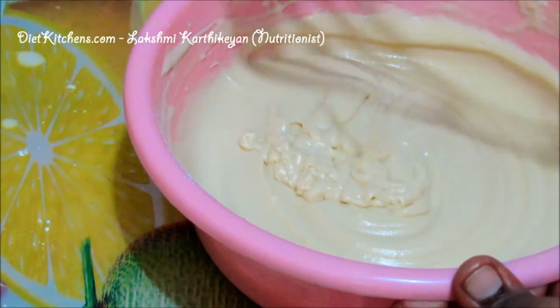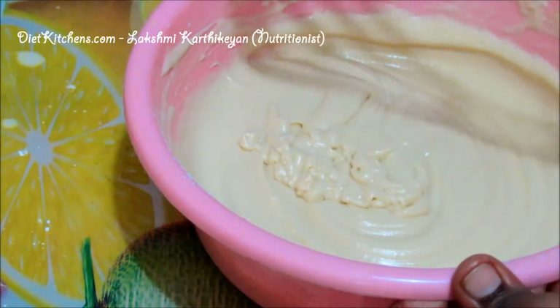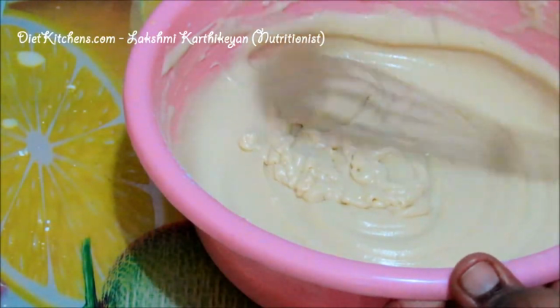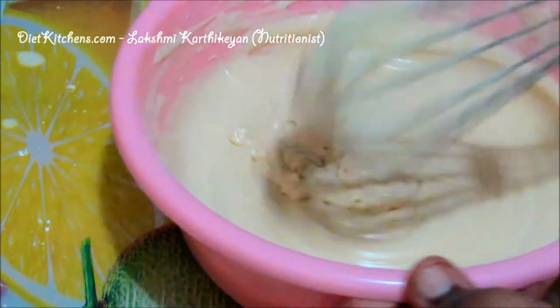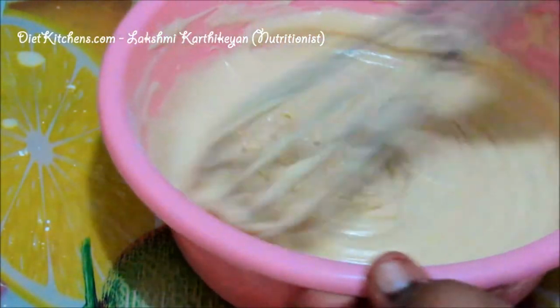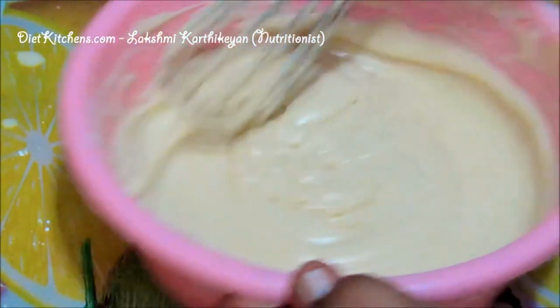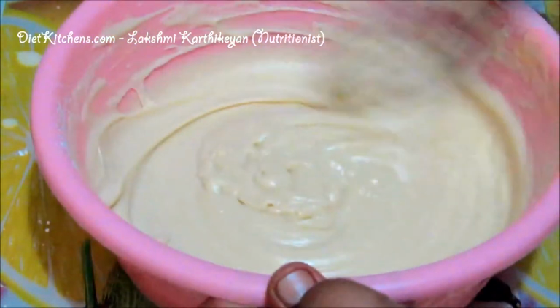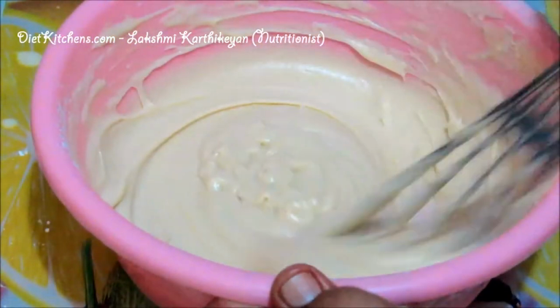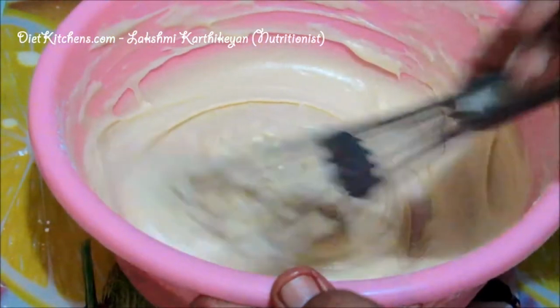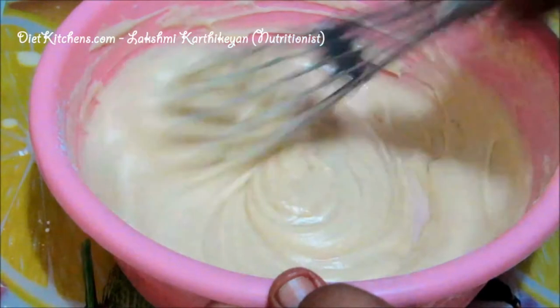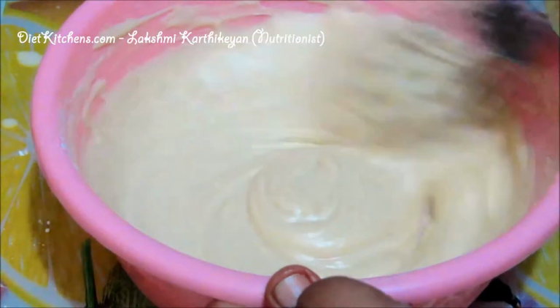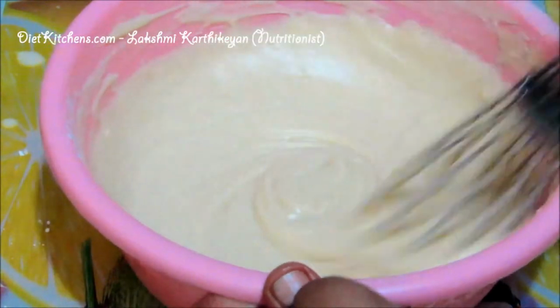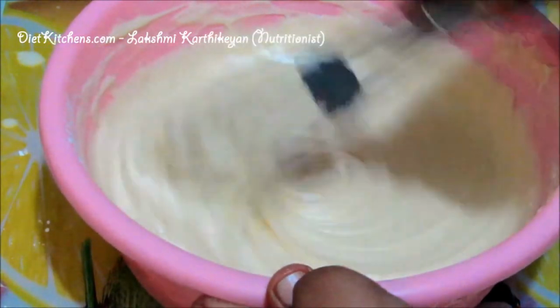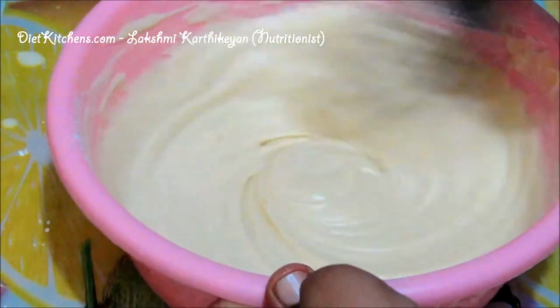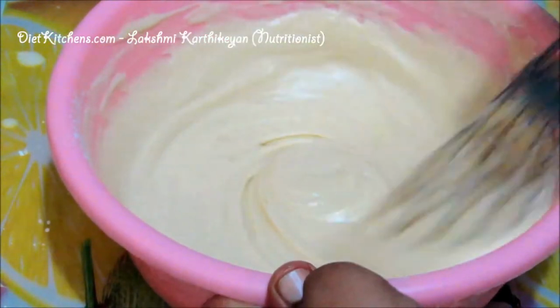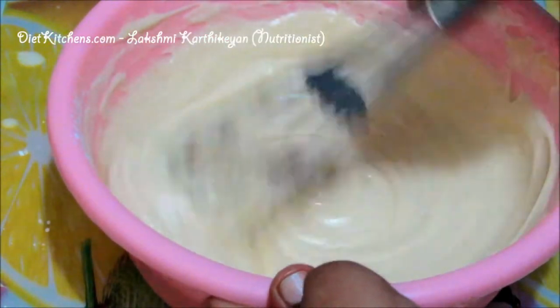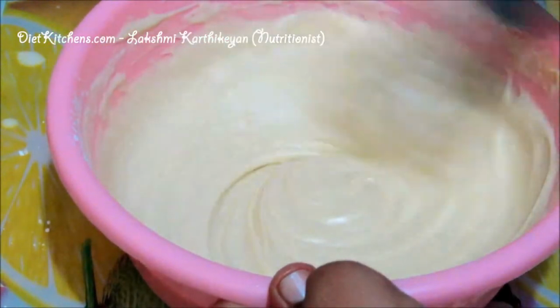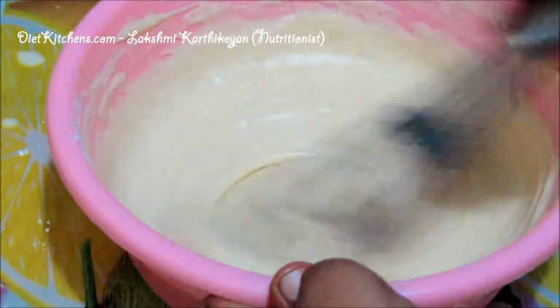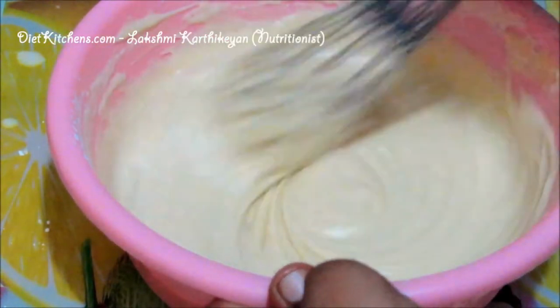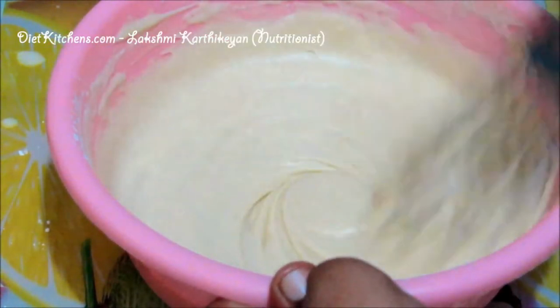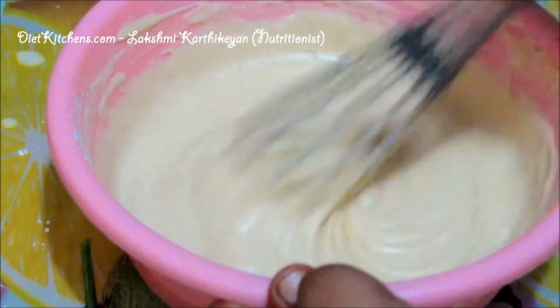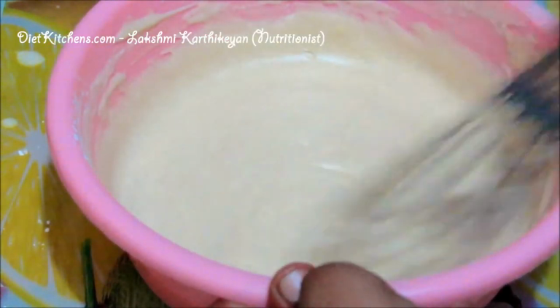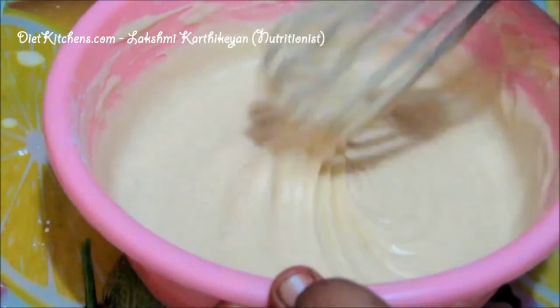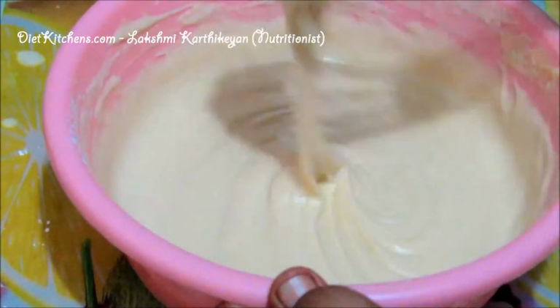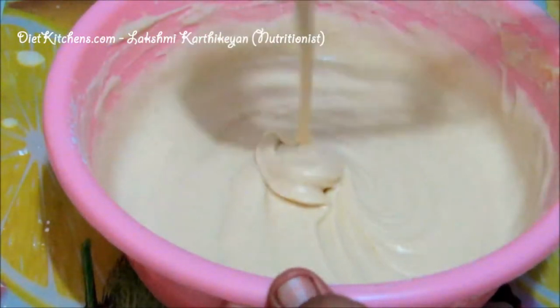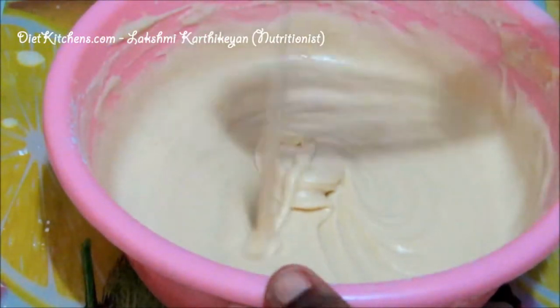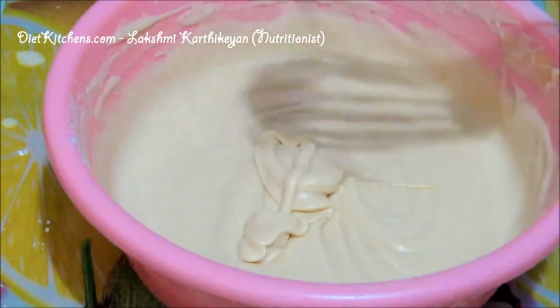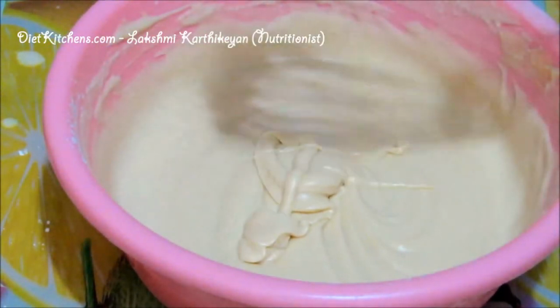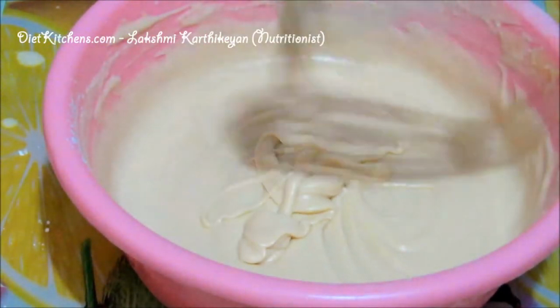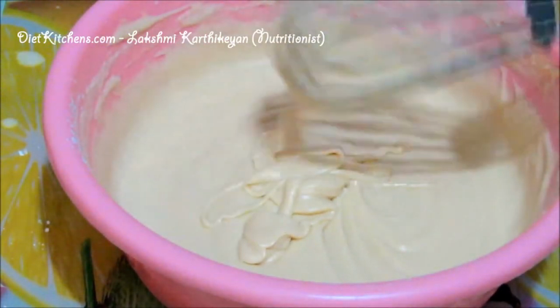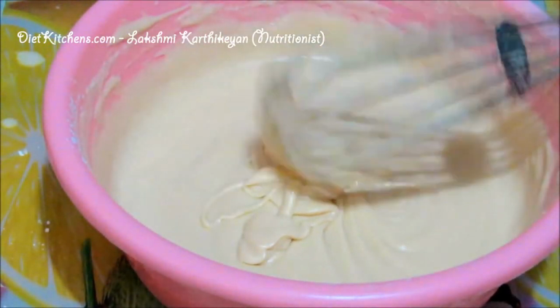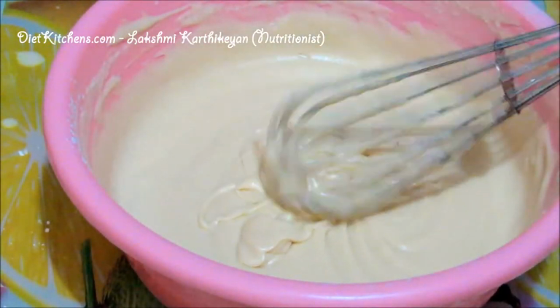Mix the batter very well like this. Now the batter is ready.